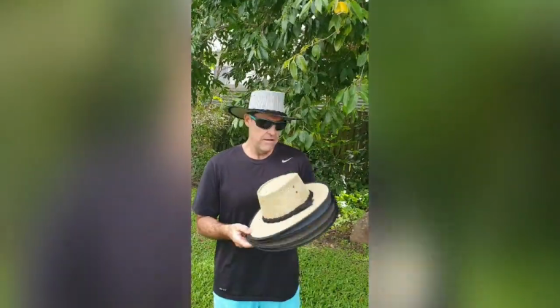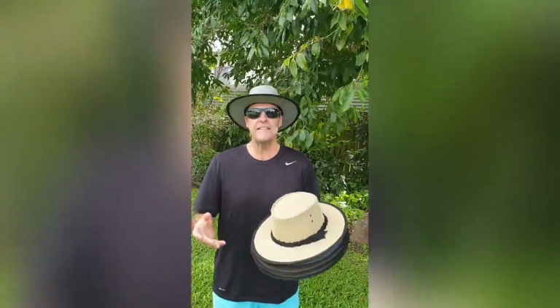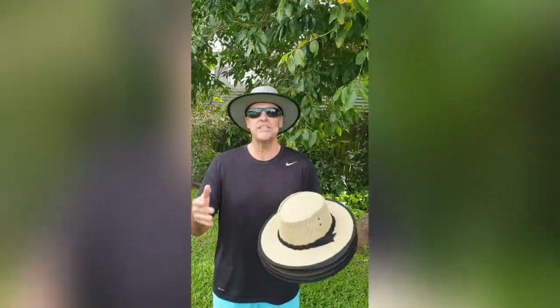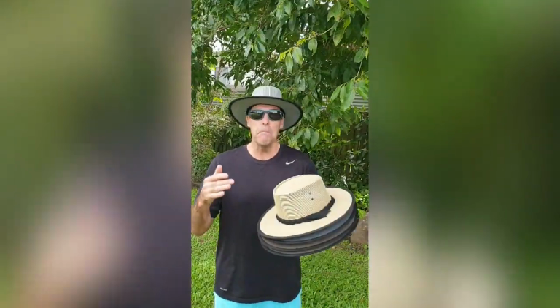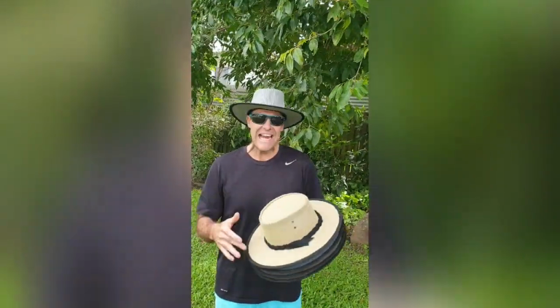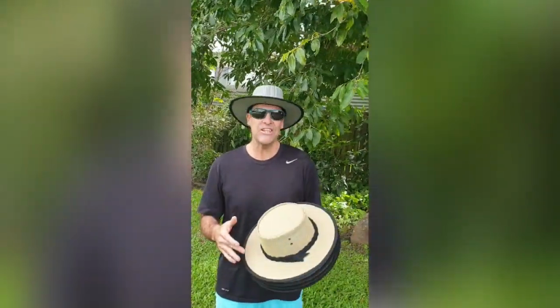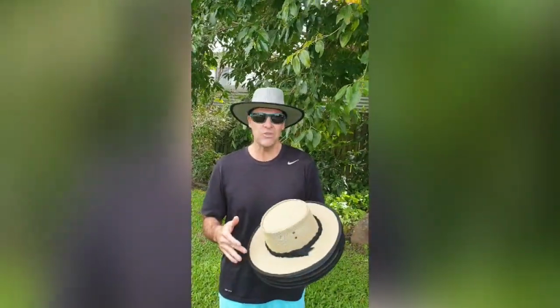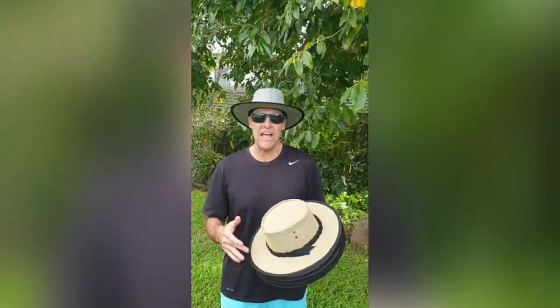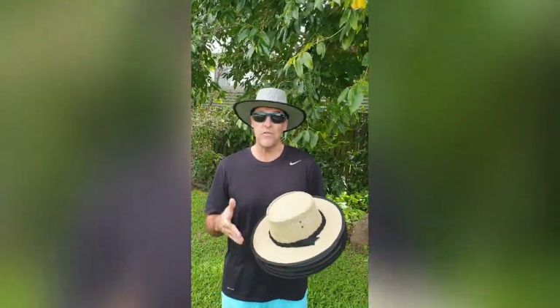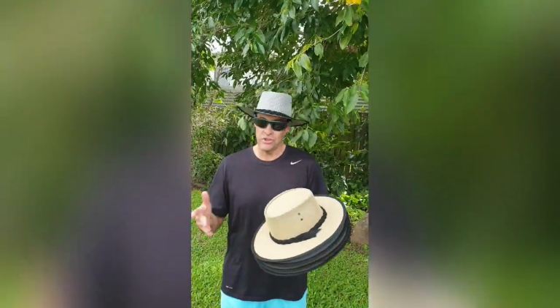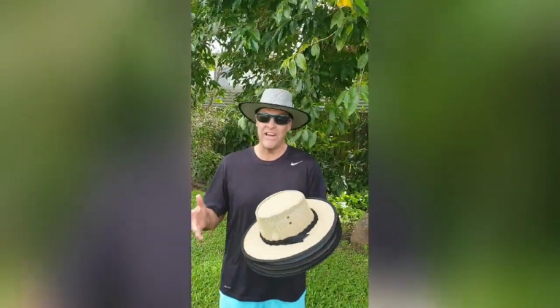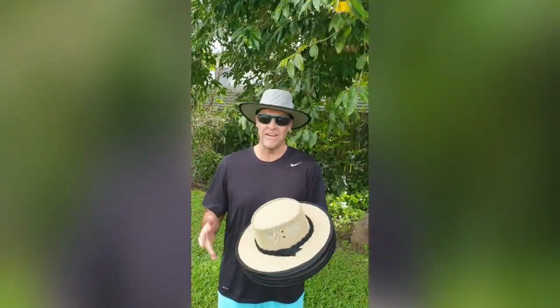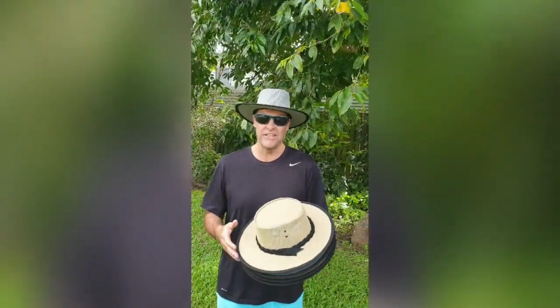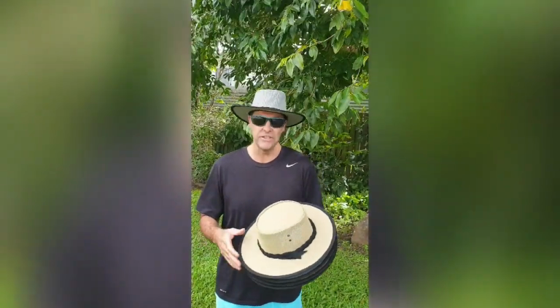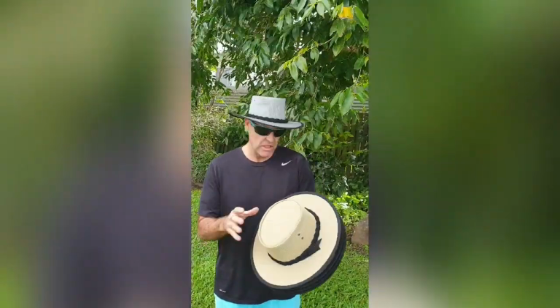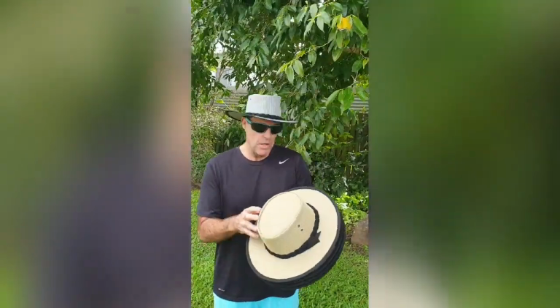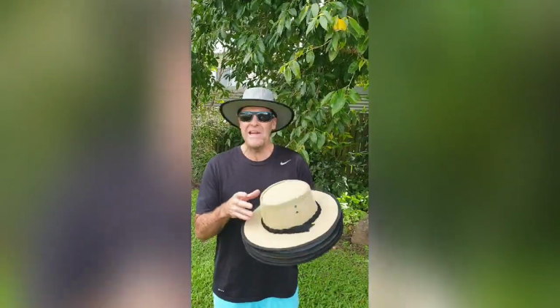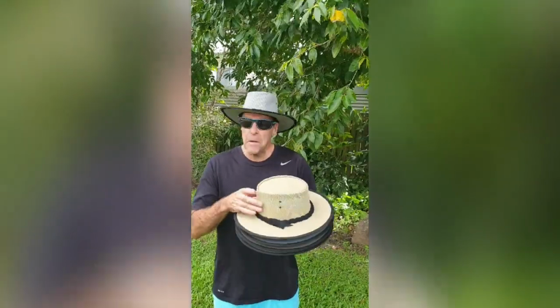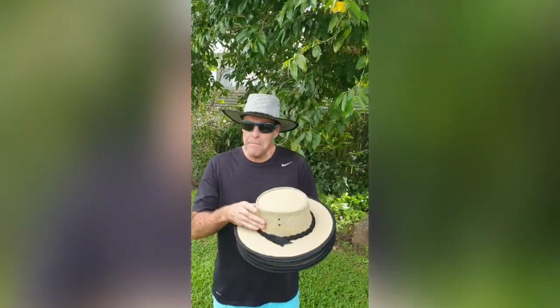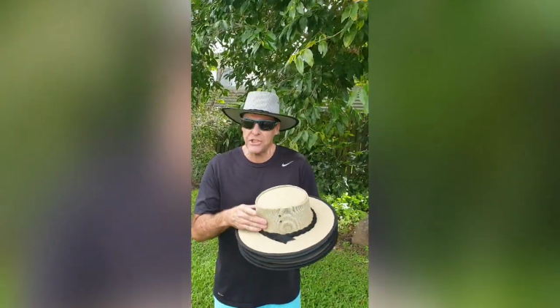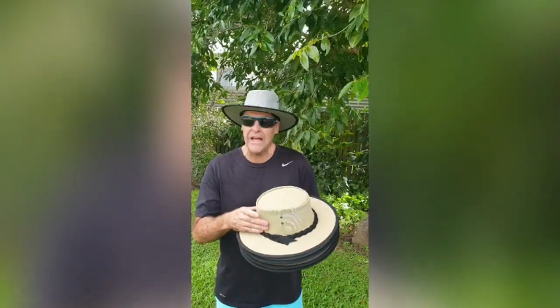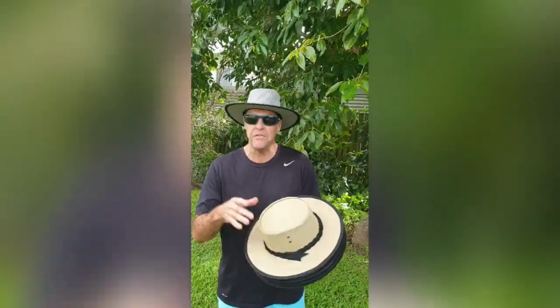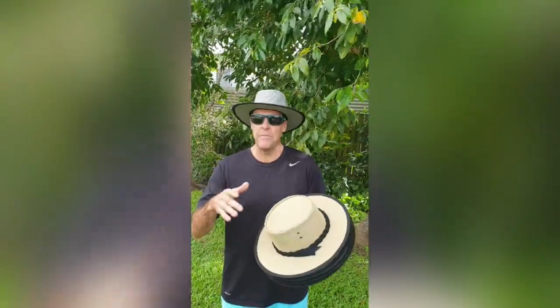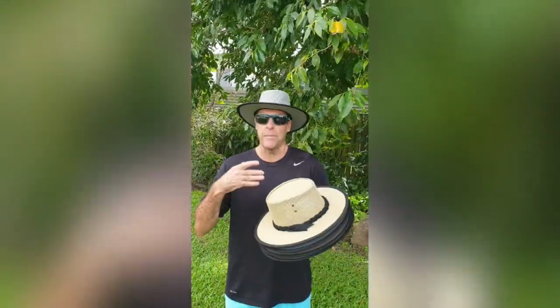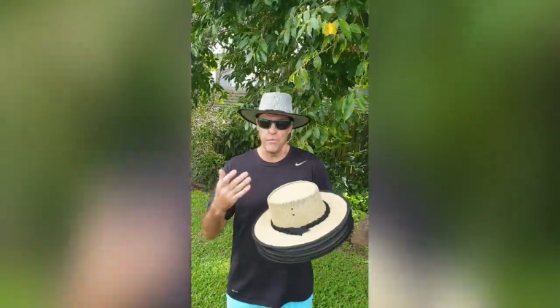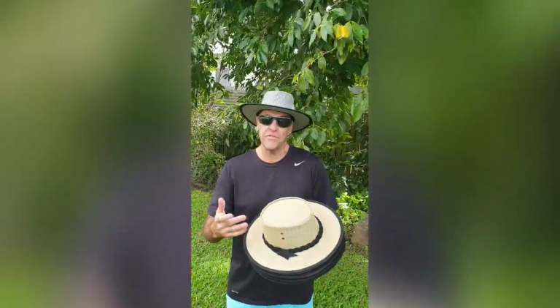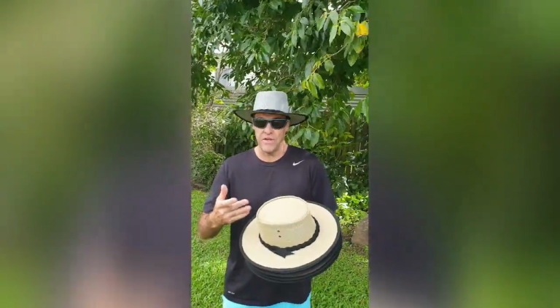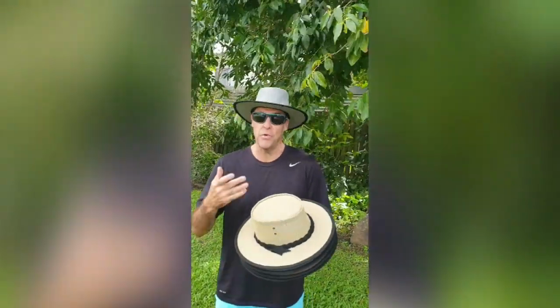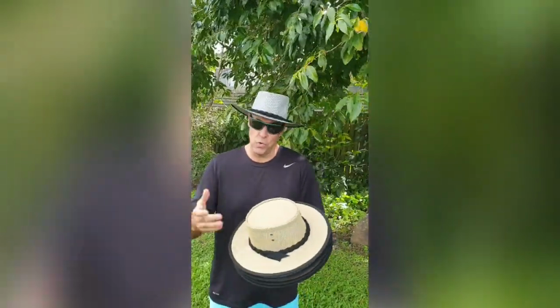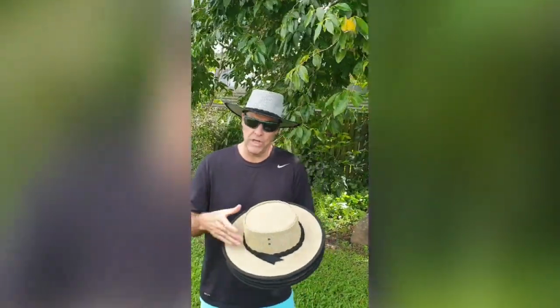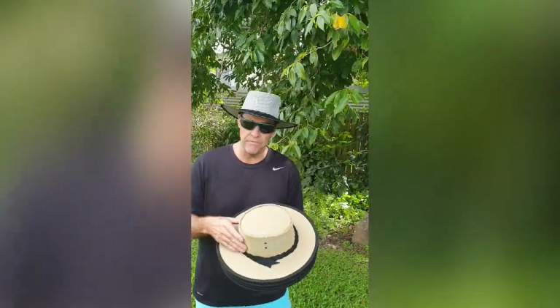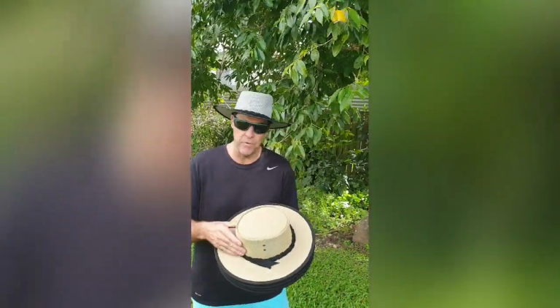These hats are made in Australia for Australian conditions. Being a mesh hat, the fabric breathes to keep you cool and comfortable.